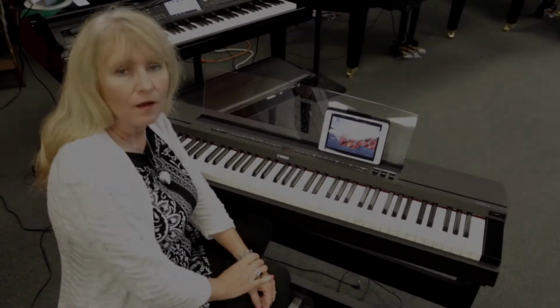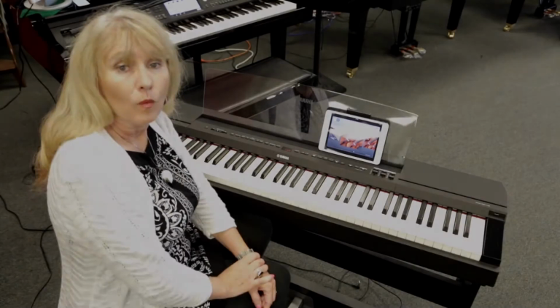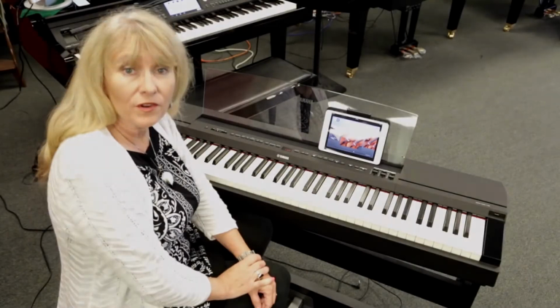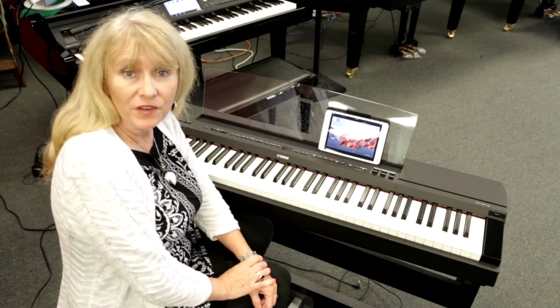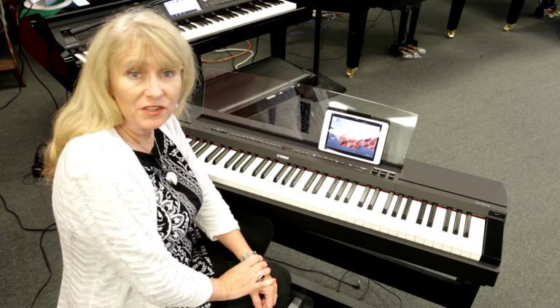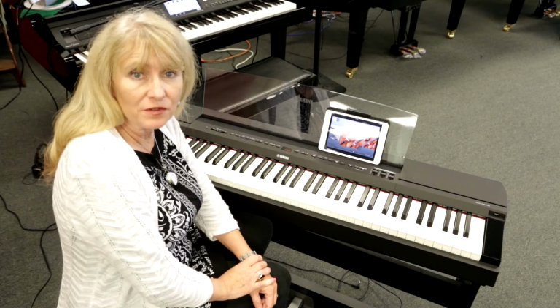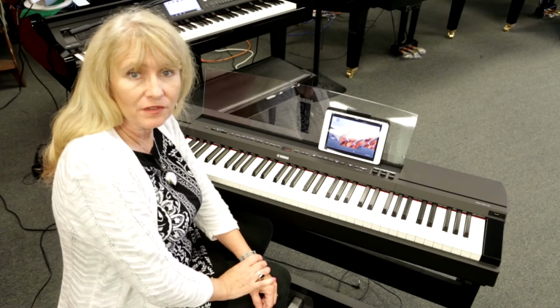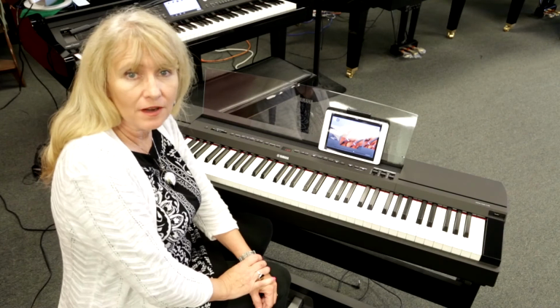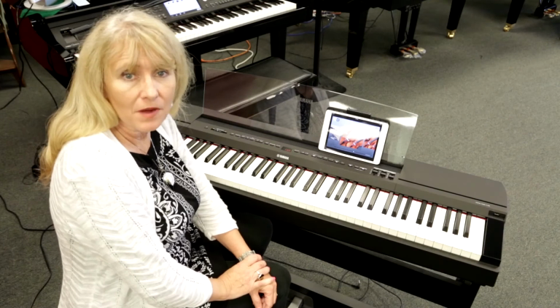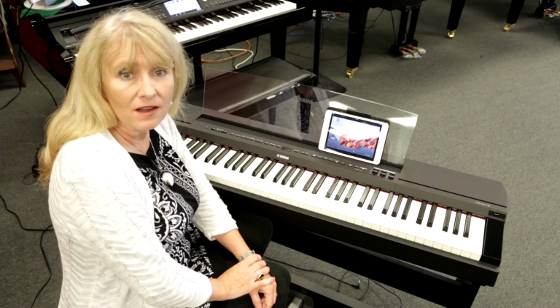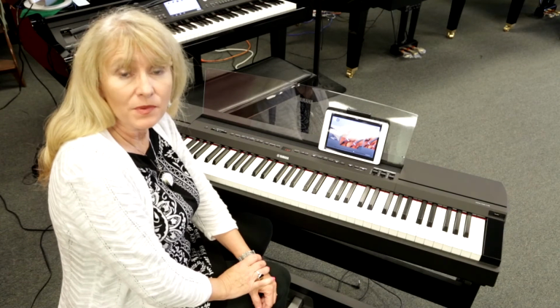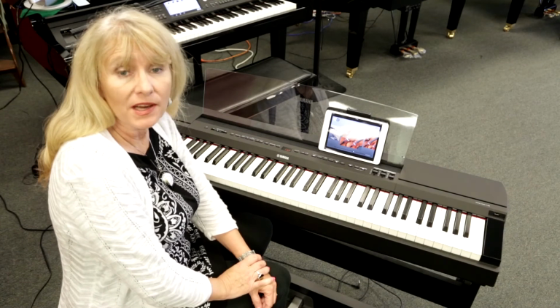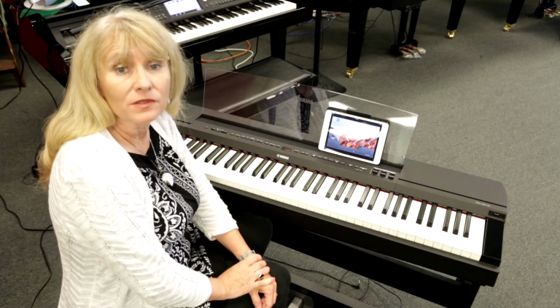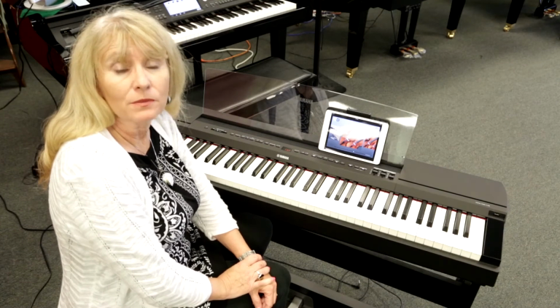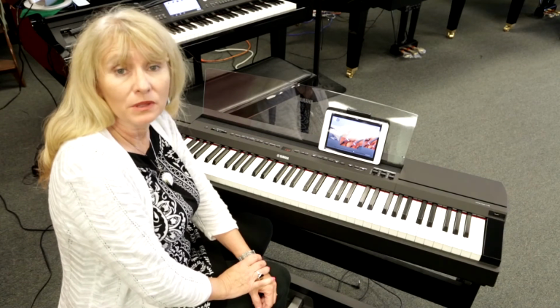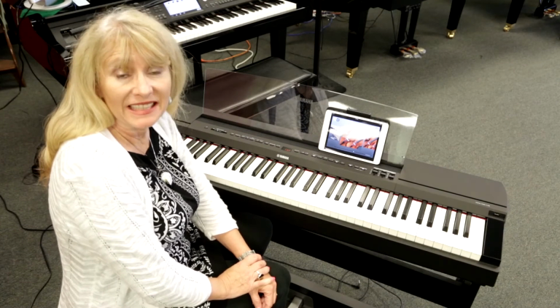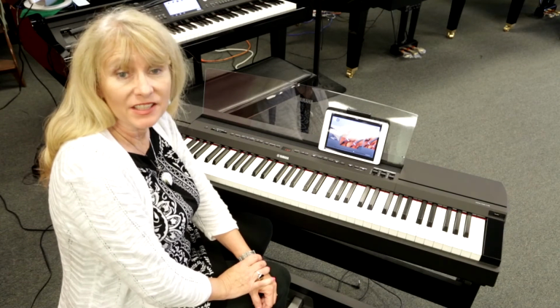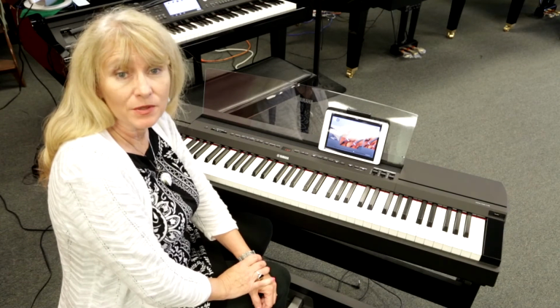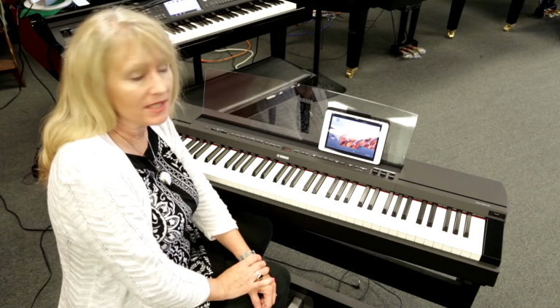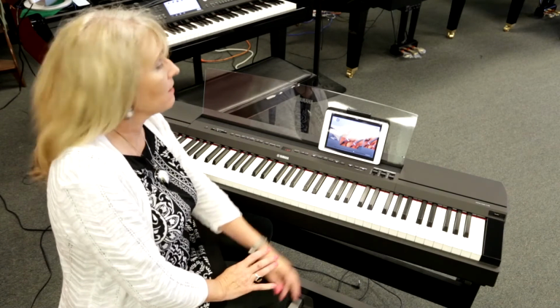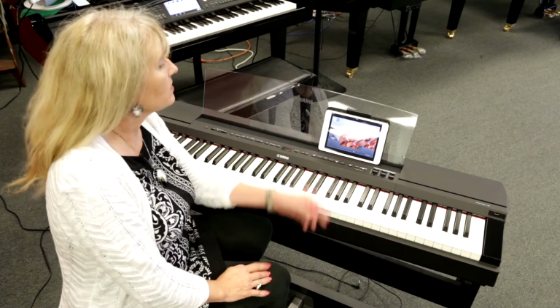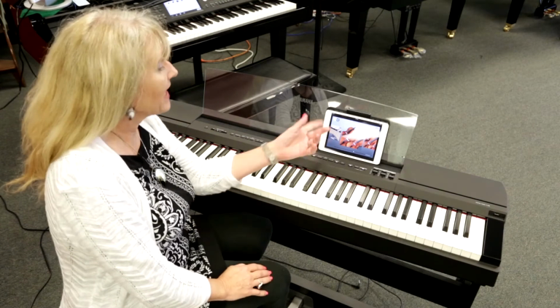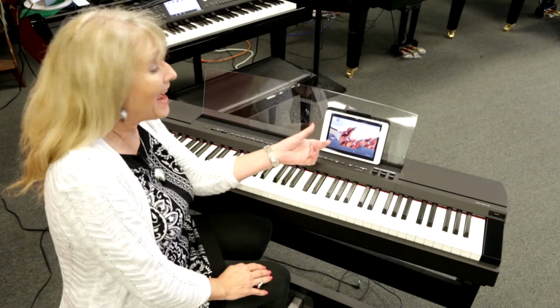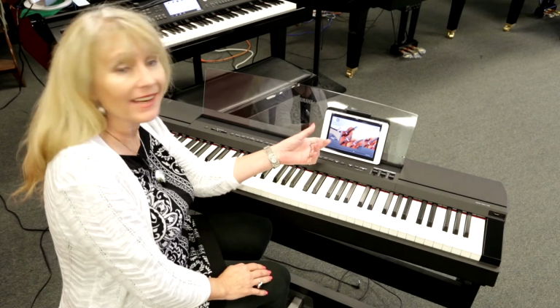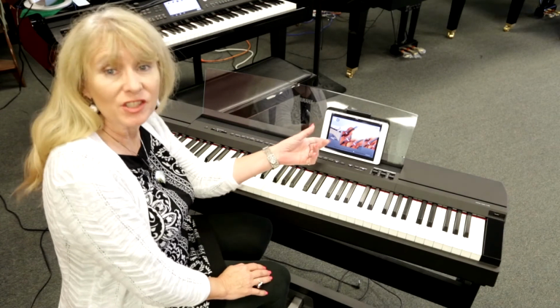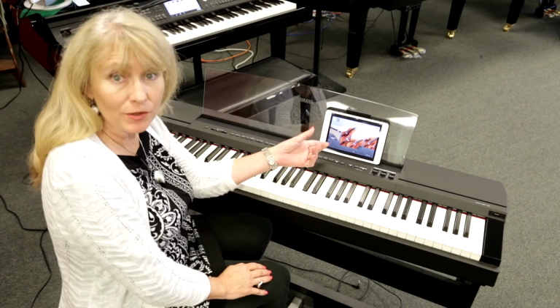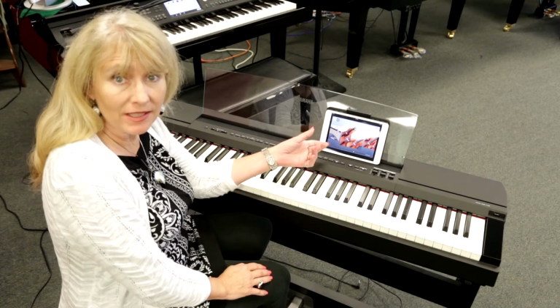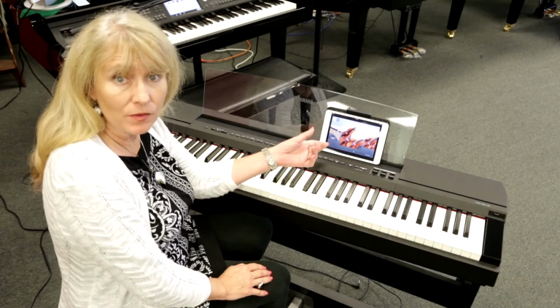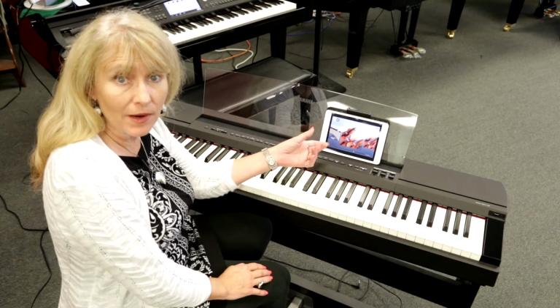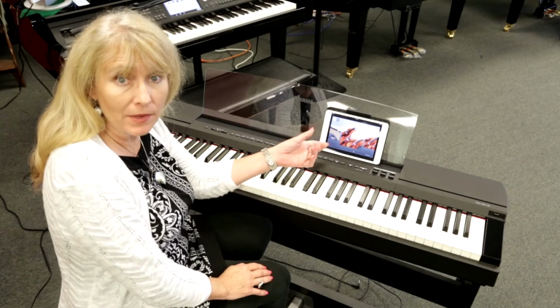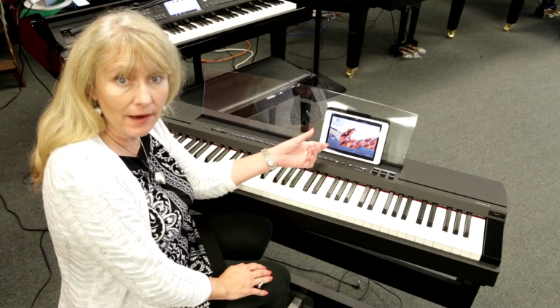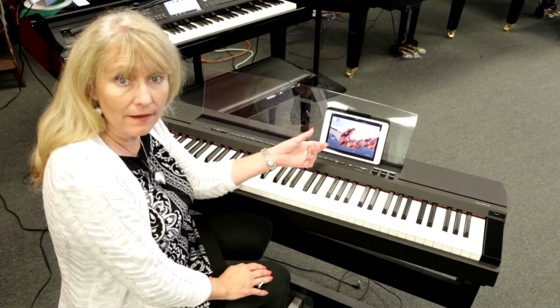One feature of the Yamaha P255 is being able to blend two sounds, like adding strings with my piano.